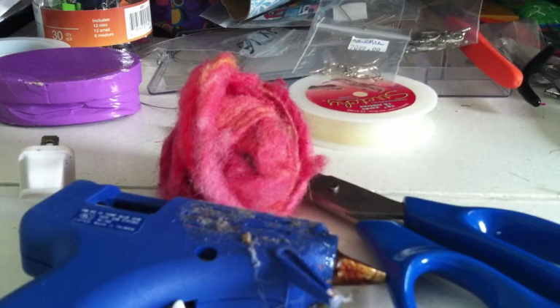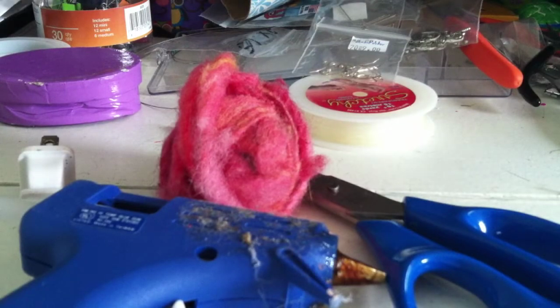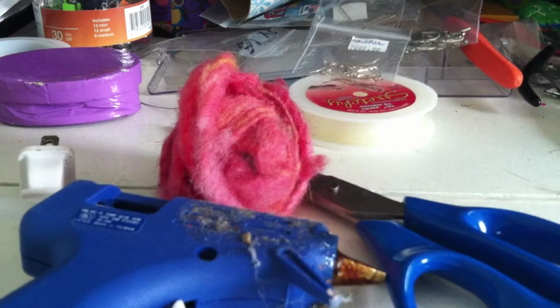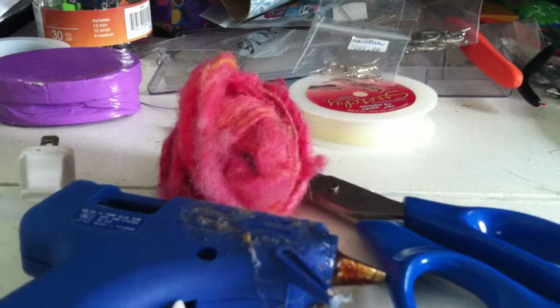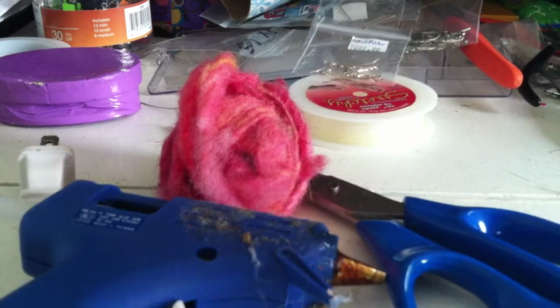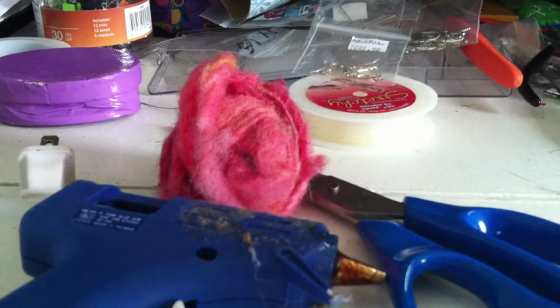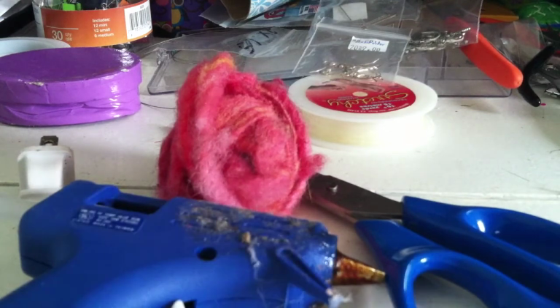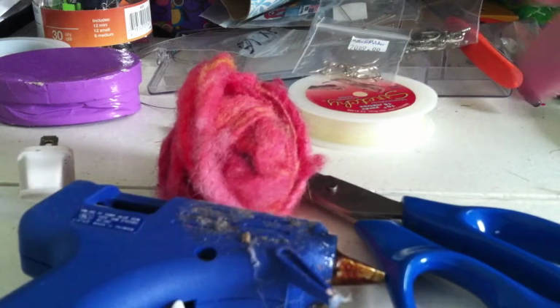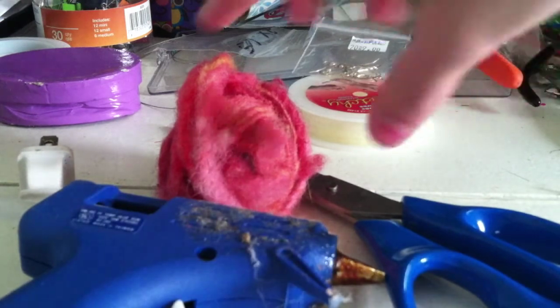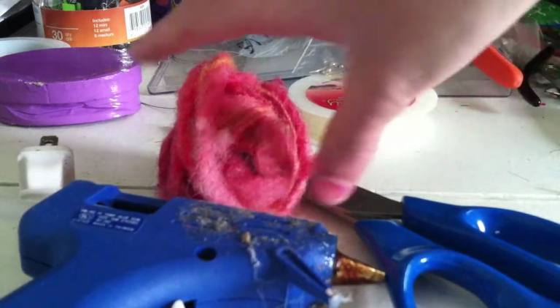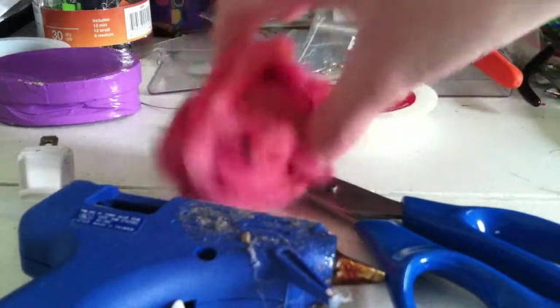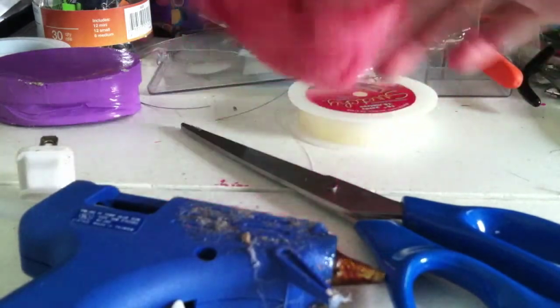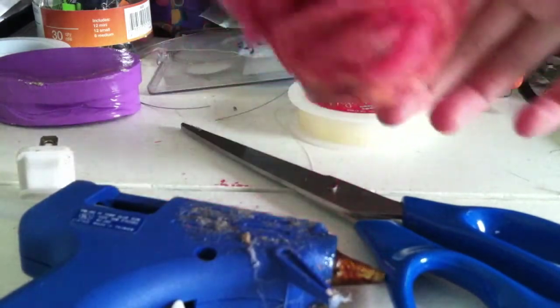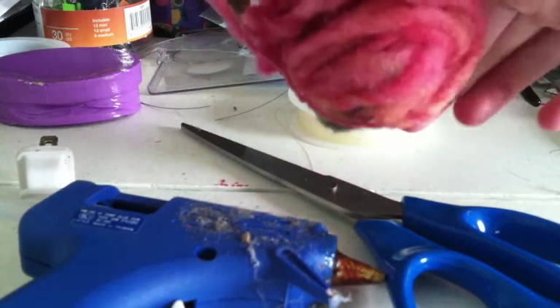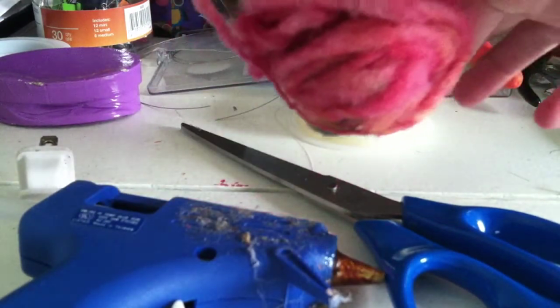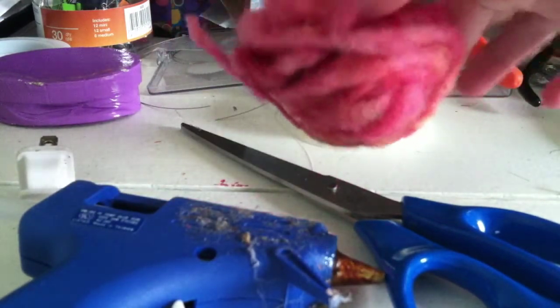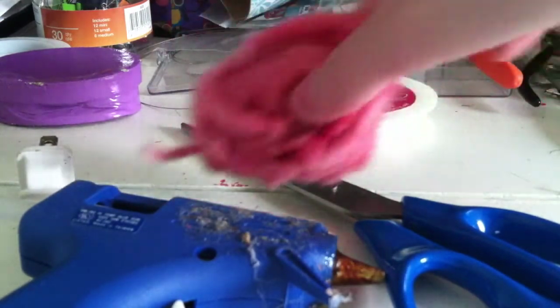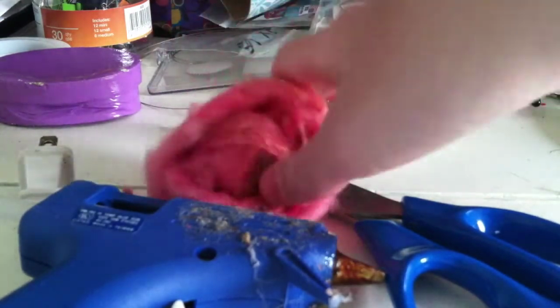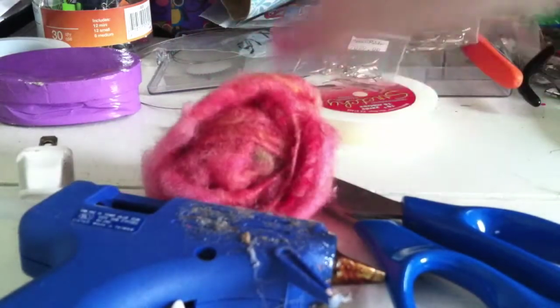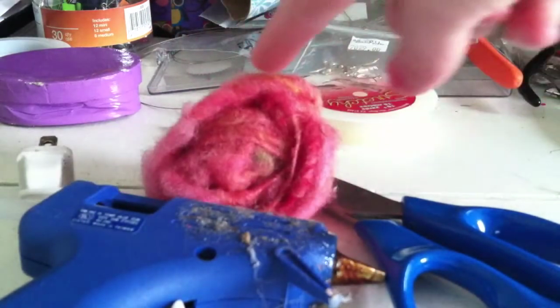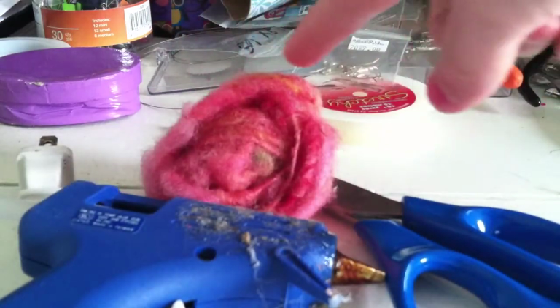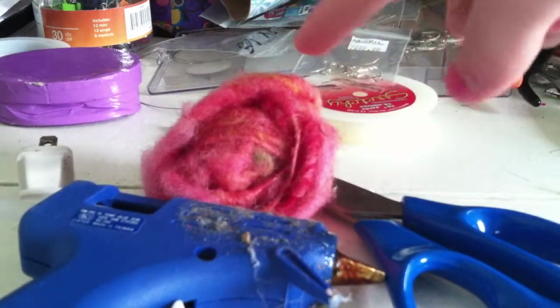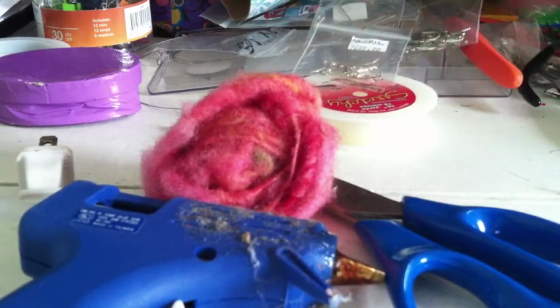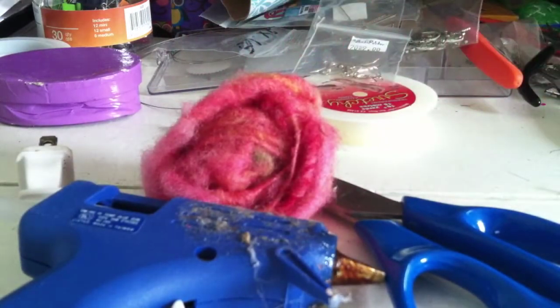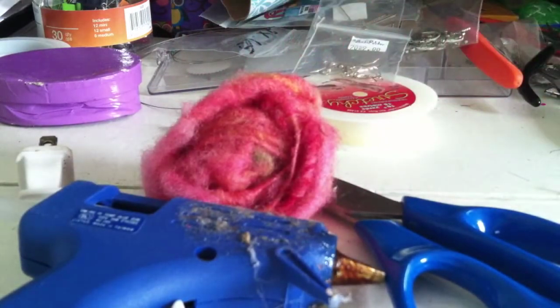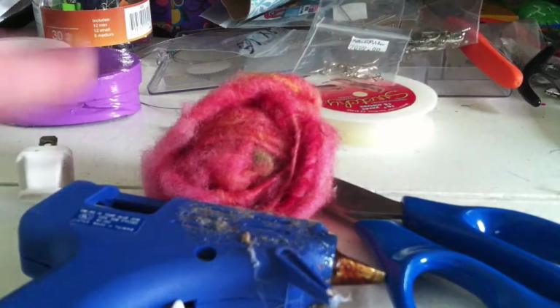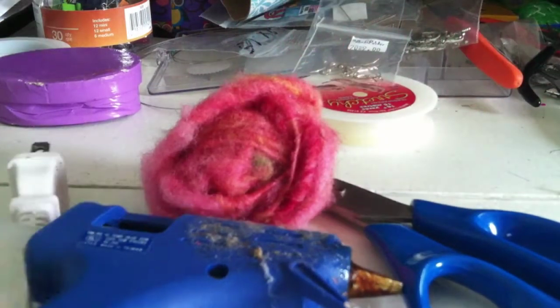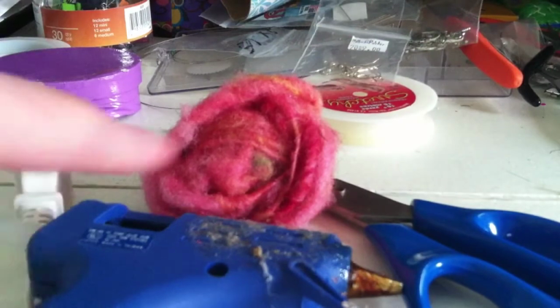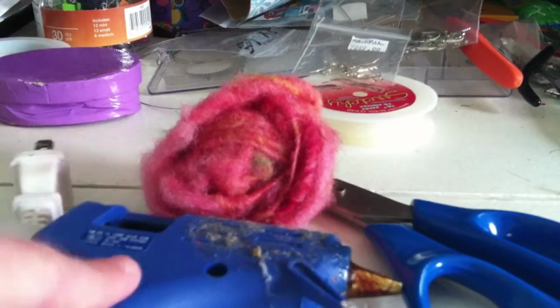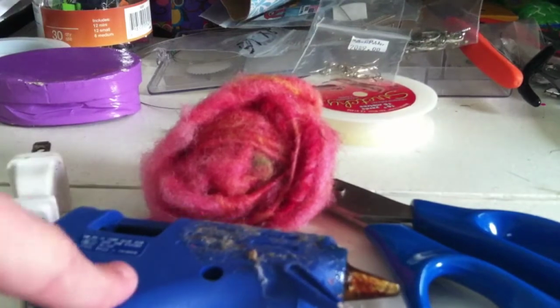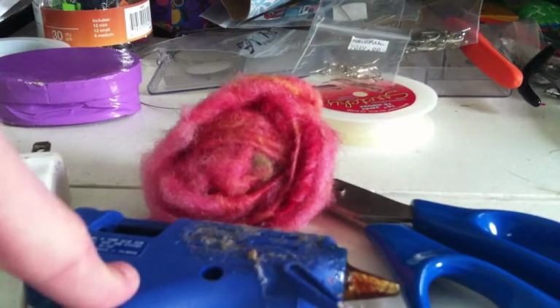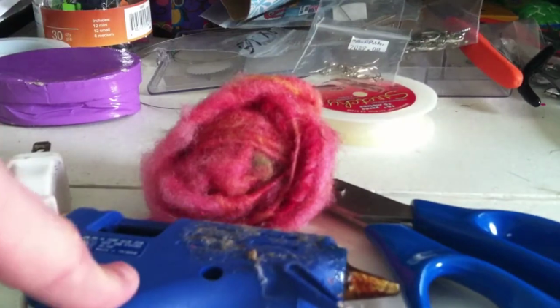The materials I'm going to be using are some Angora goat hair that I spun, scissors, and a hot glue gun.